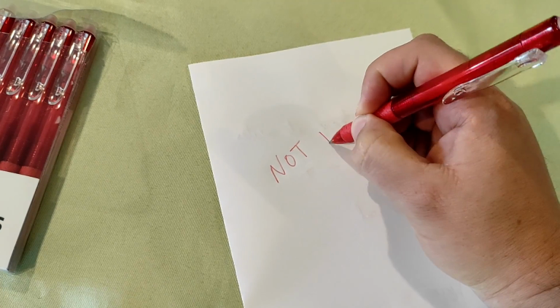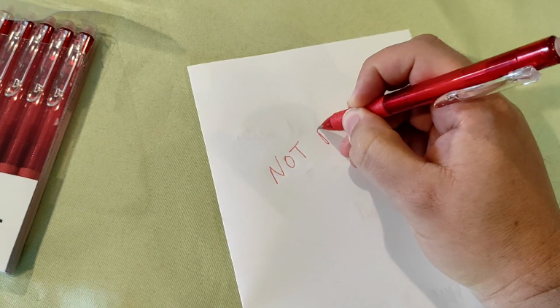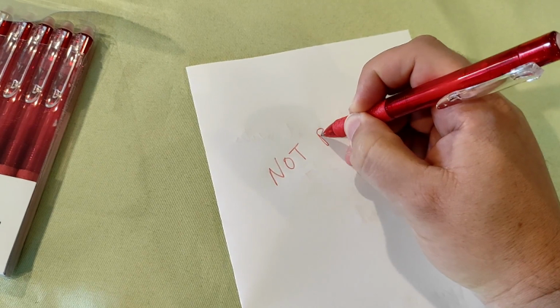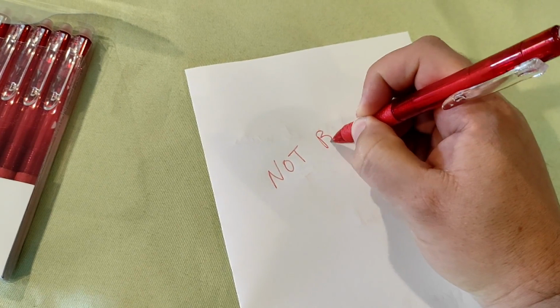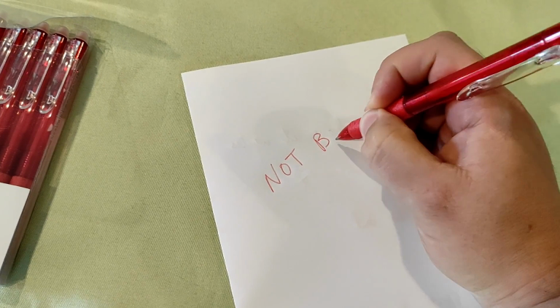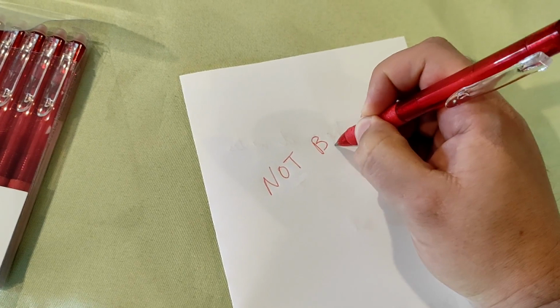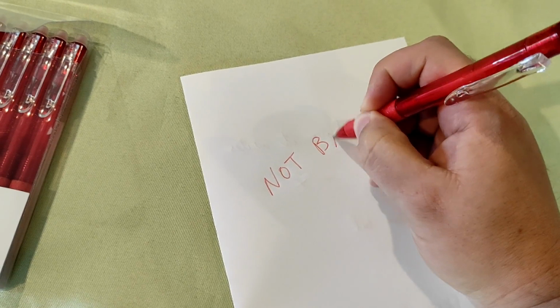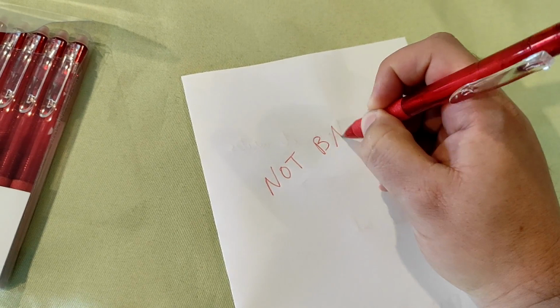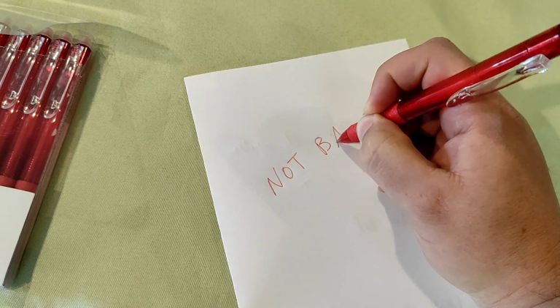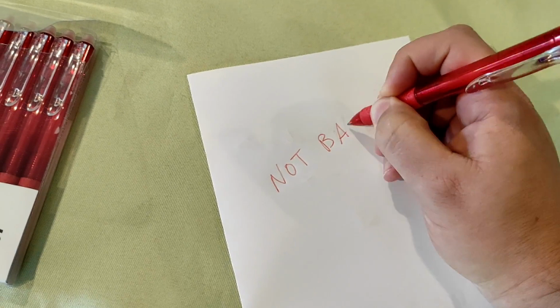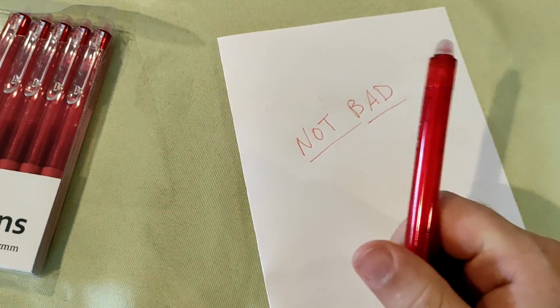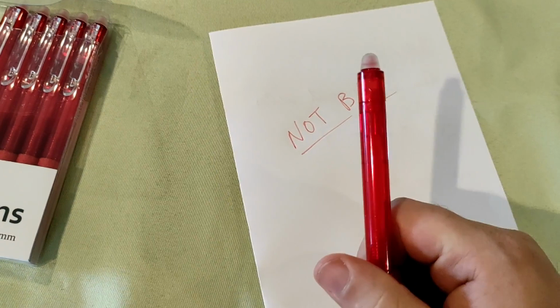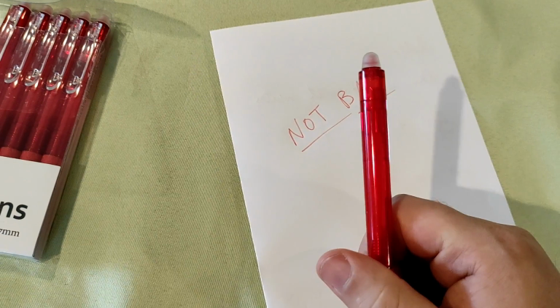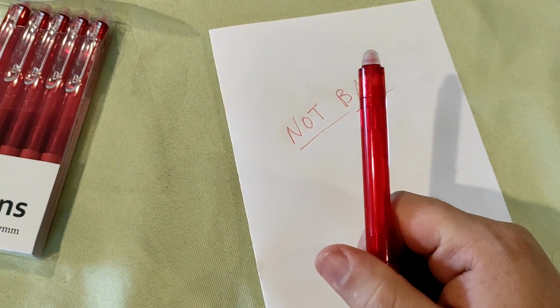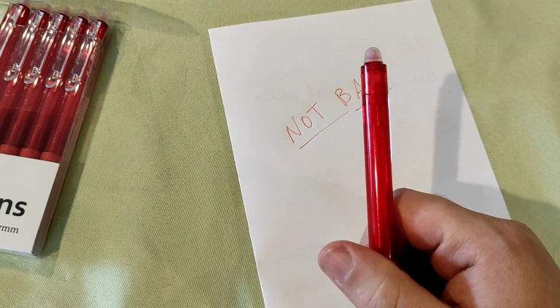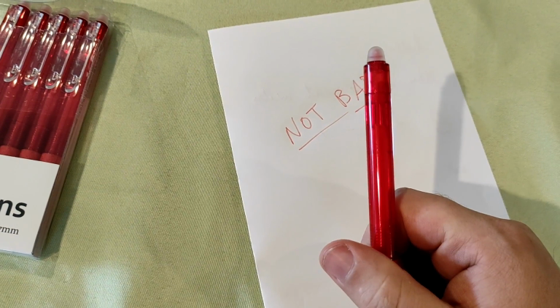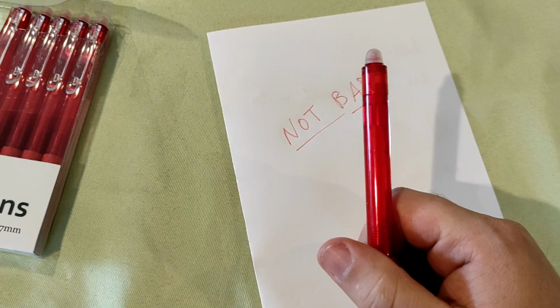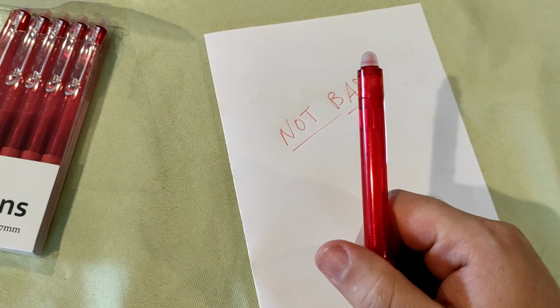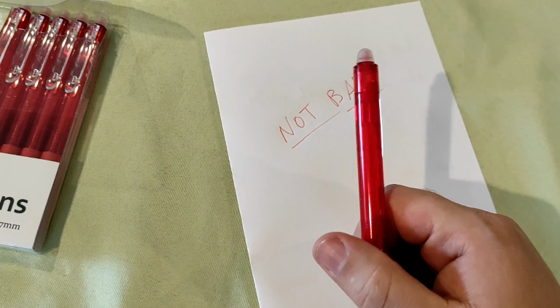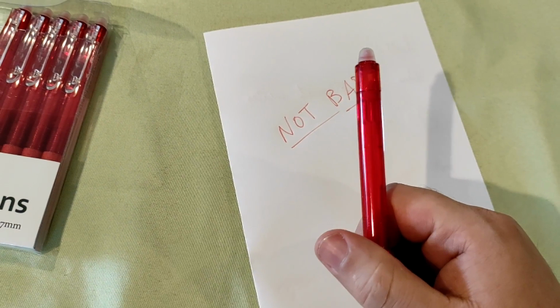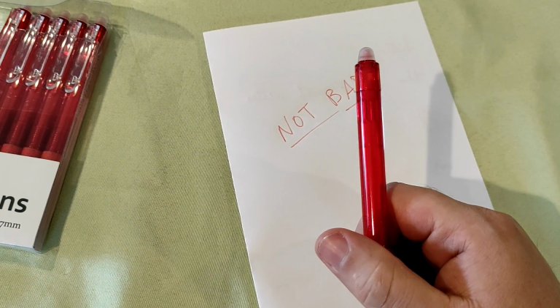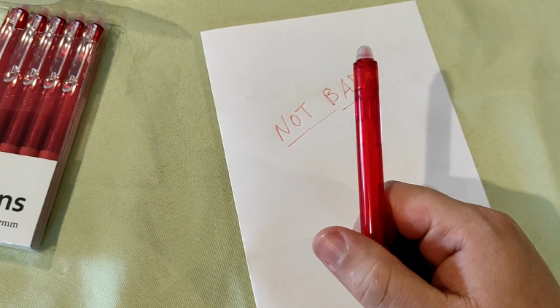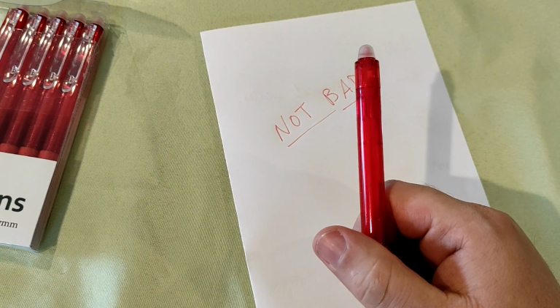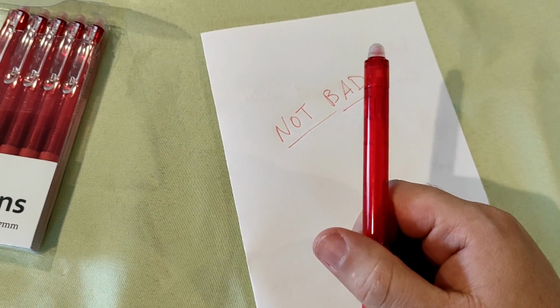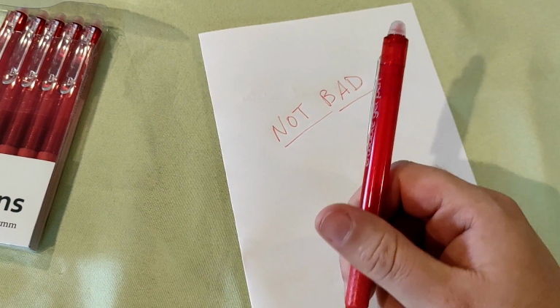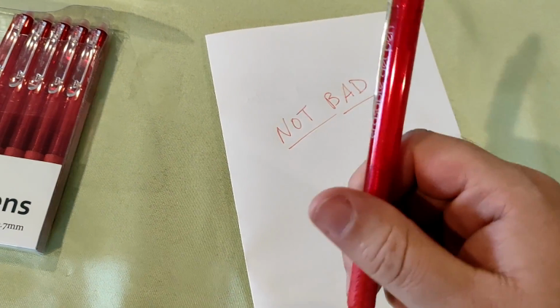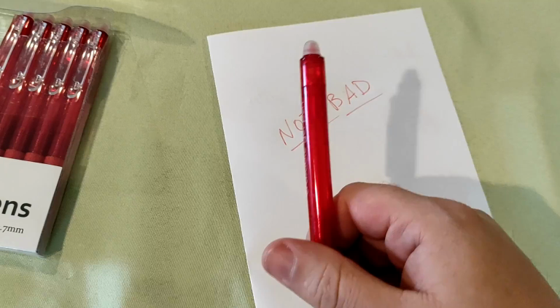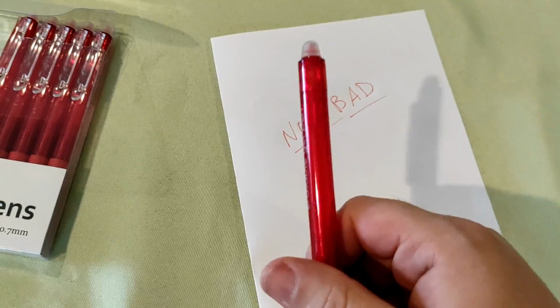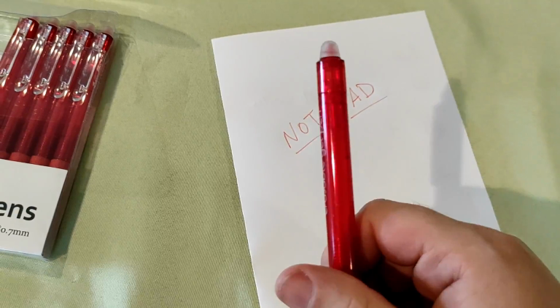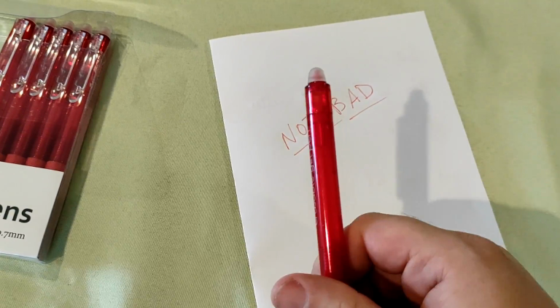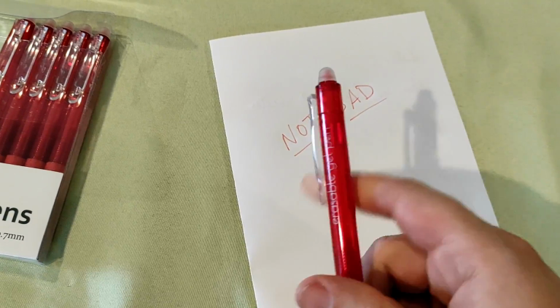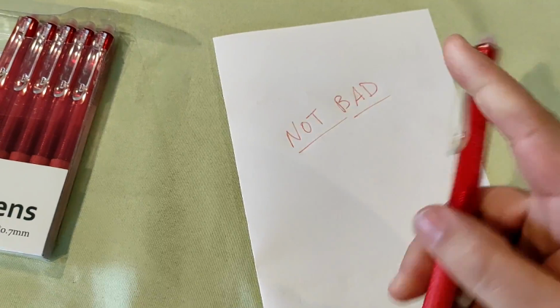Actually right now it's not writing too bad. But the cool thing about these pens isn't so much how they write but that they're erasable.